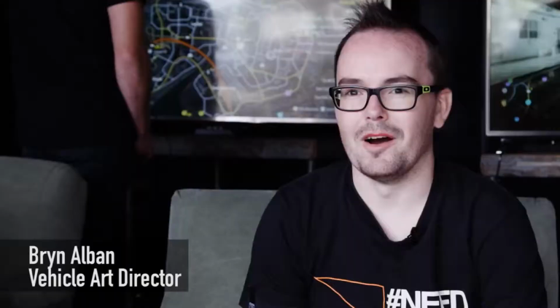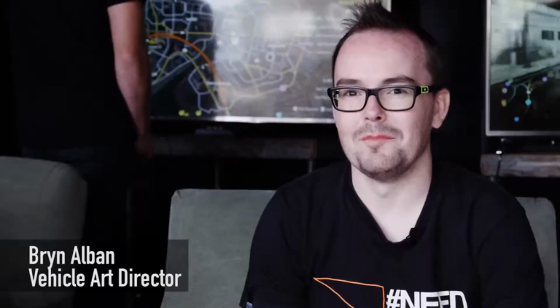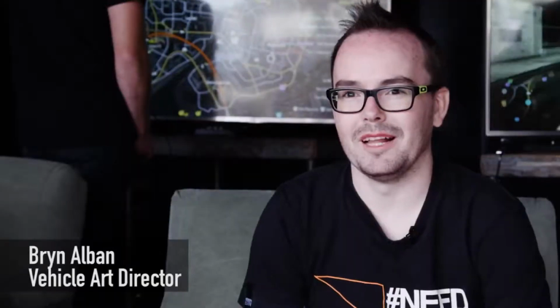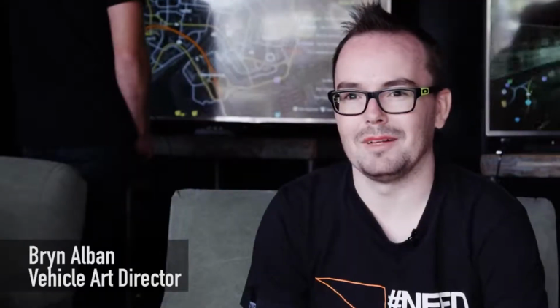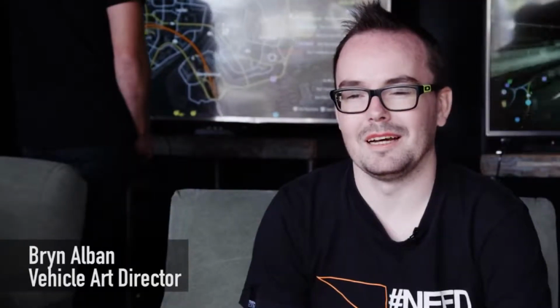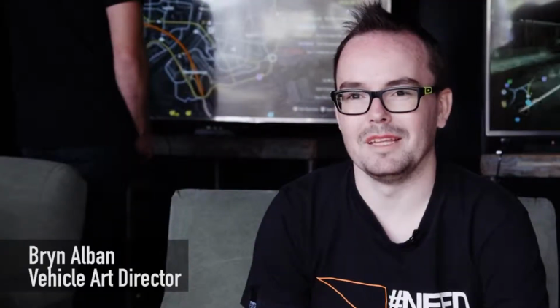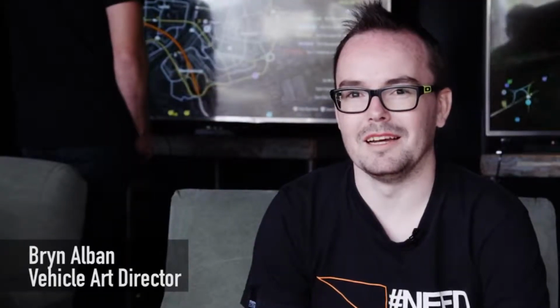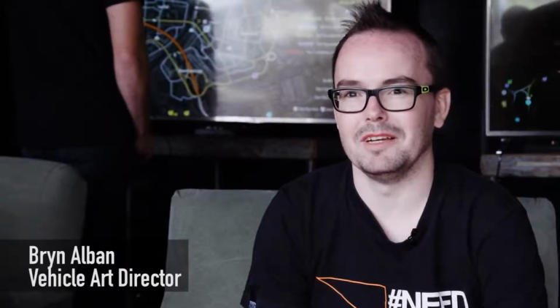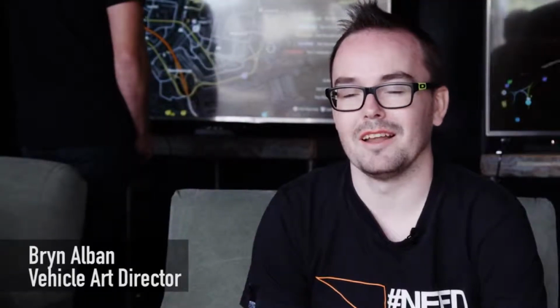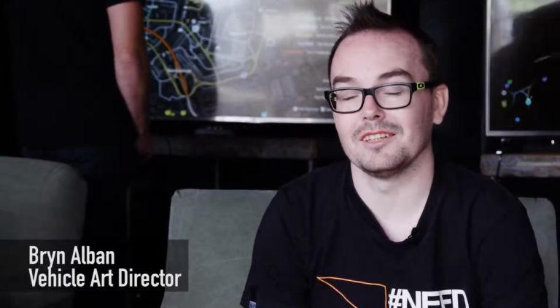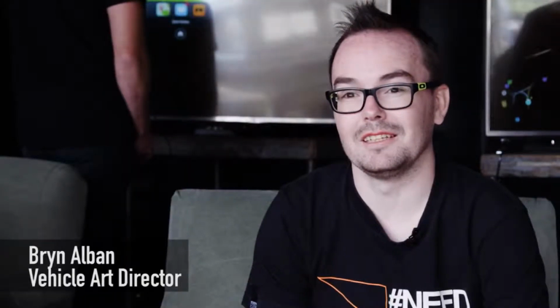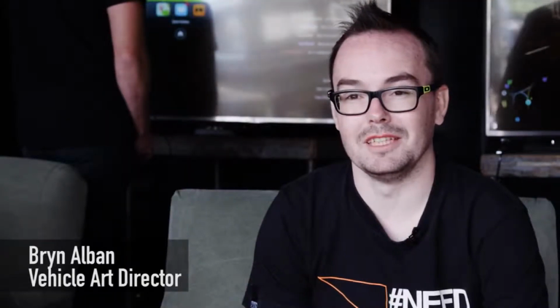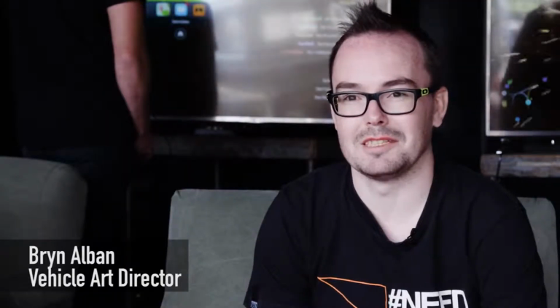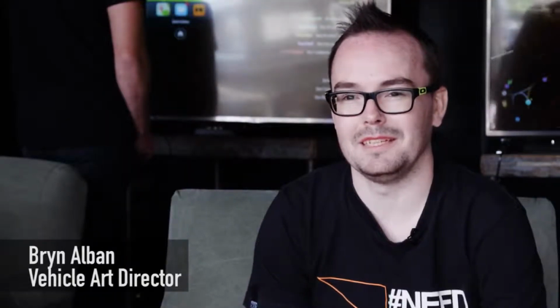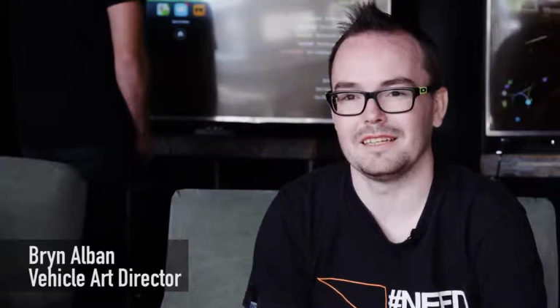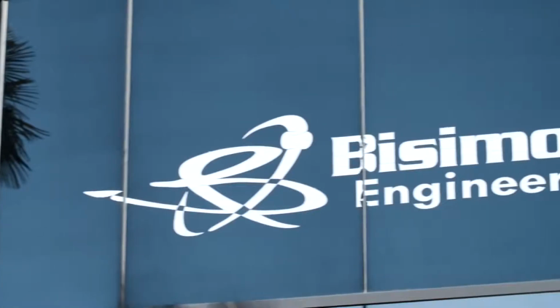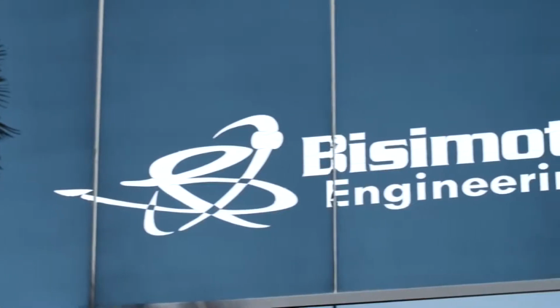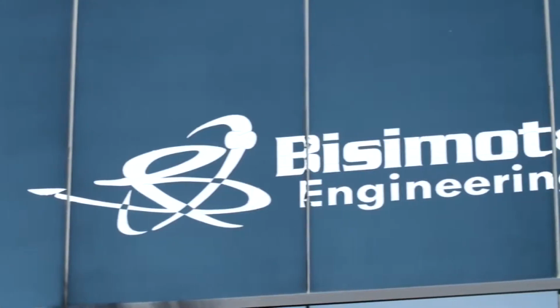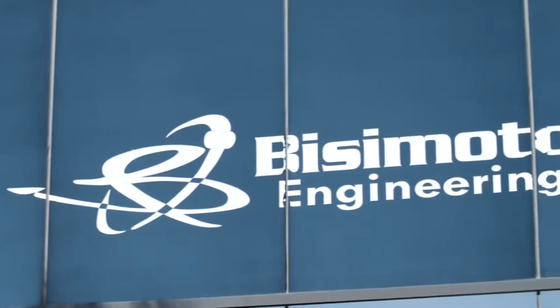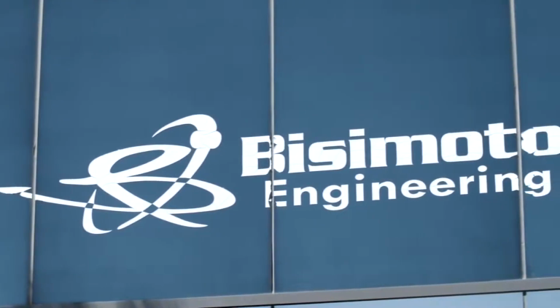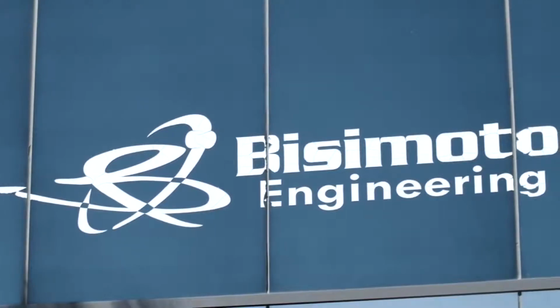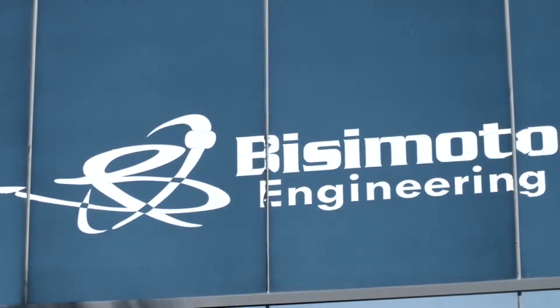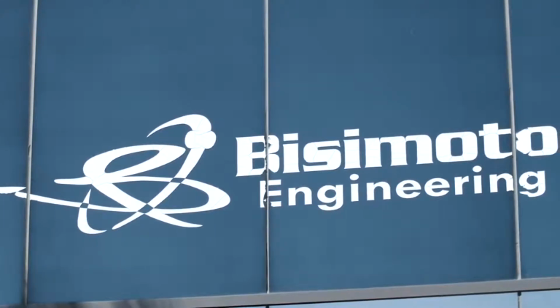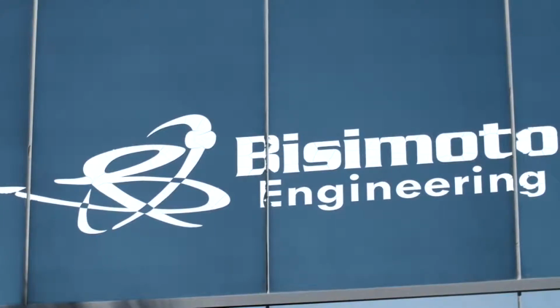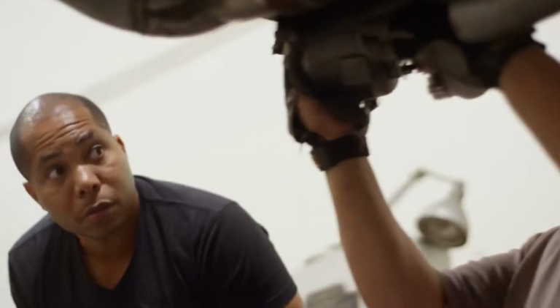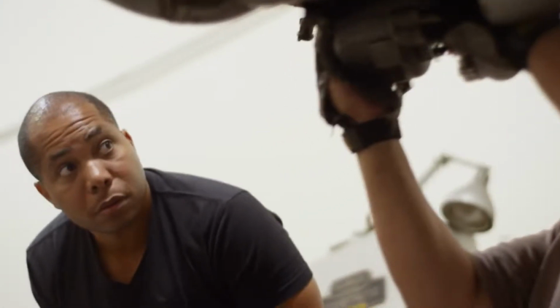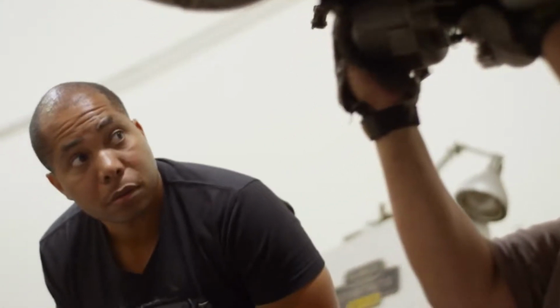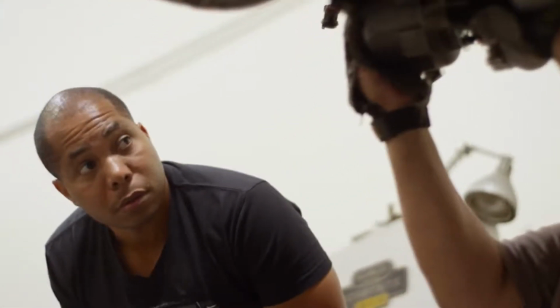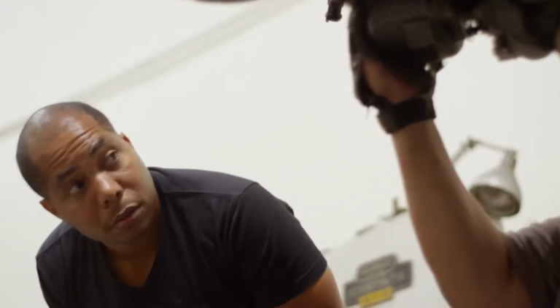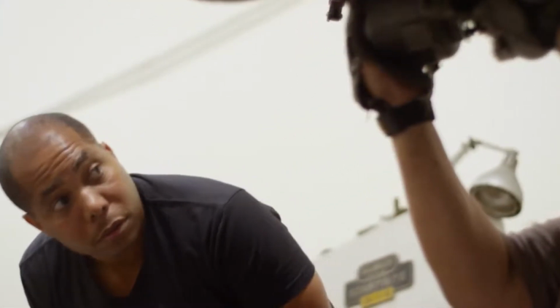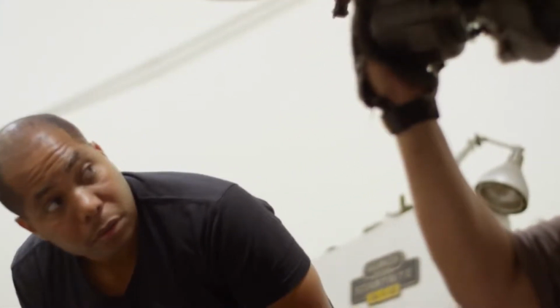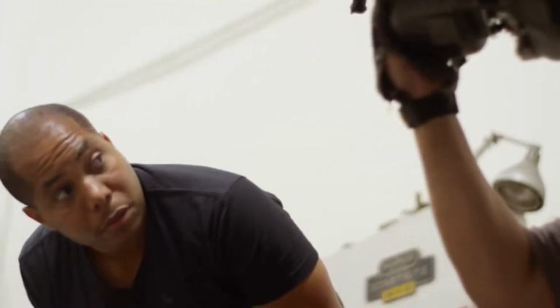I'm Bryn Albon, I'm the vehicle art director for Need for Speed. We had Busy Moto, who is one of our Cameo characters, put the car together.